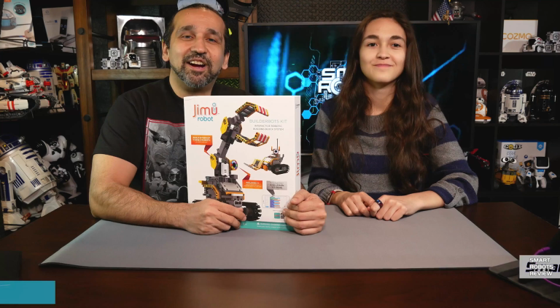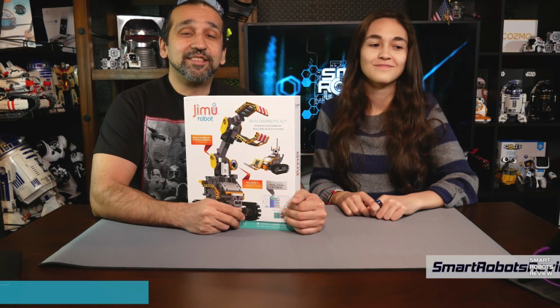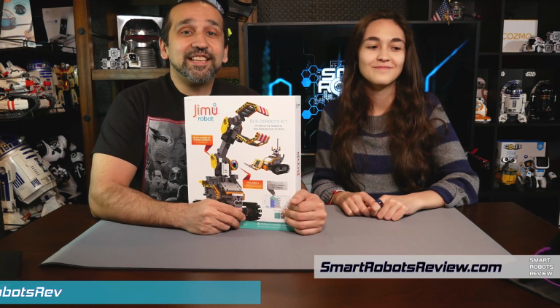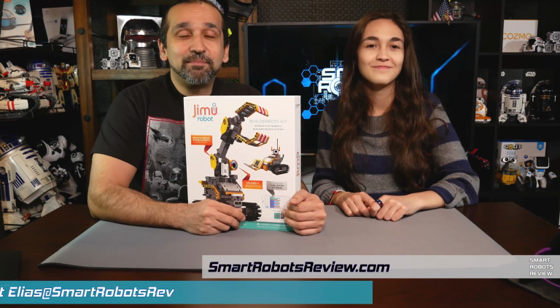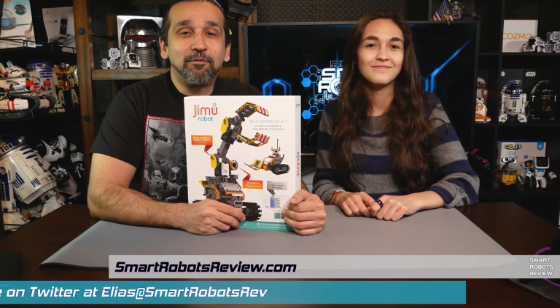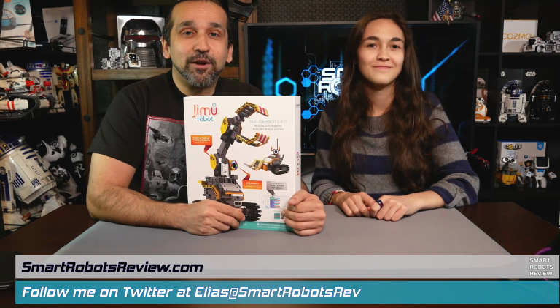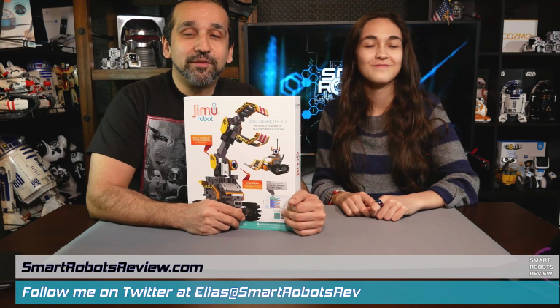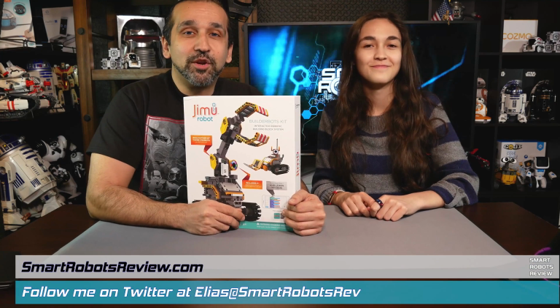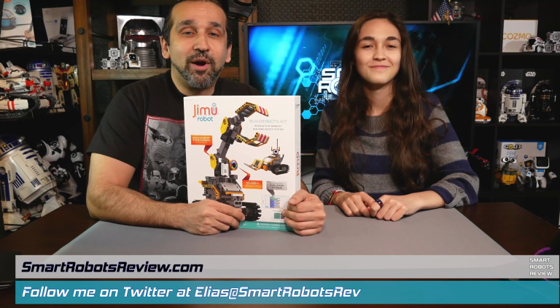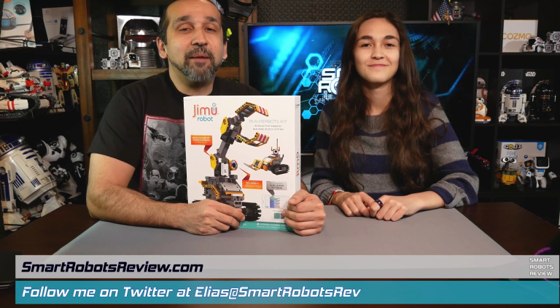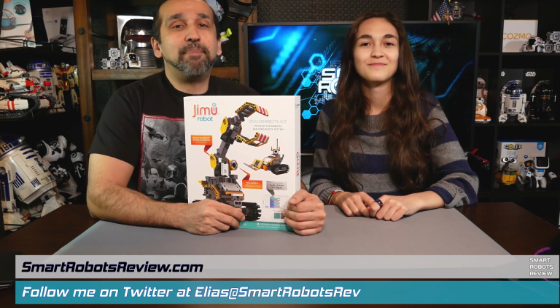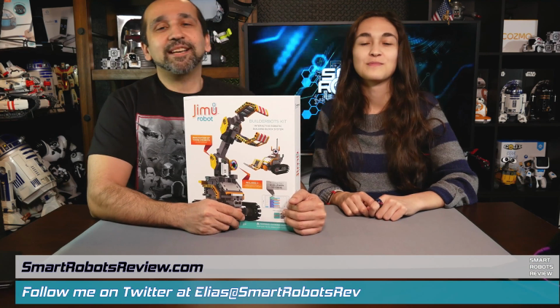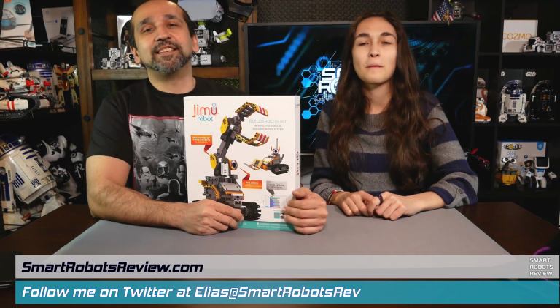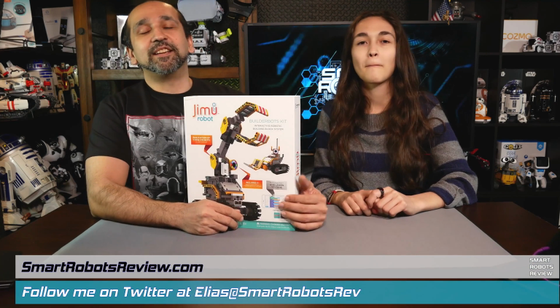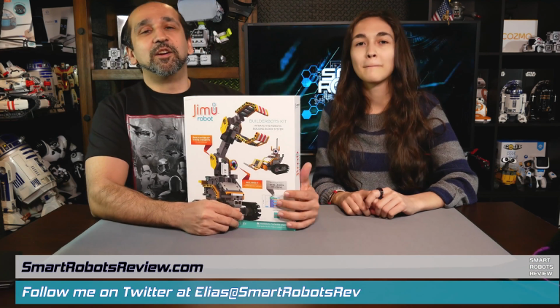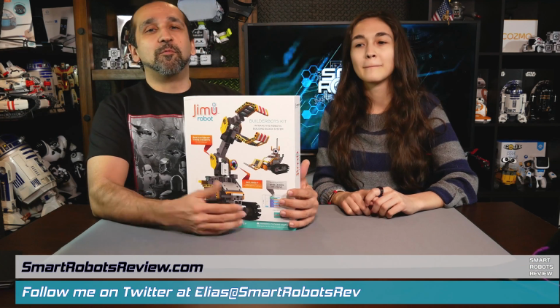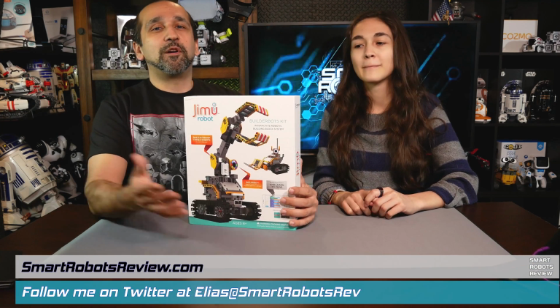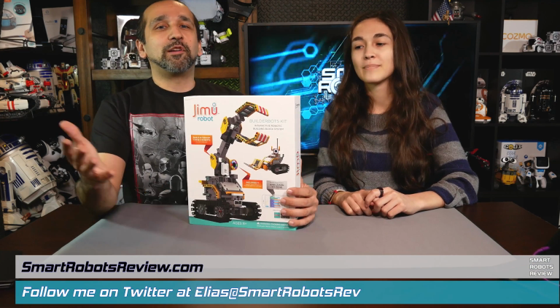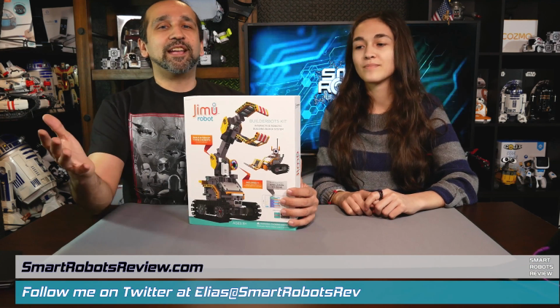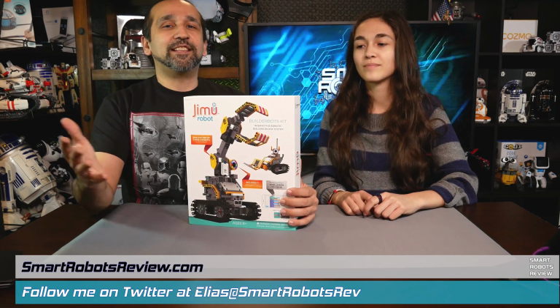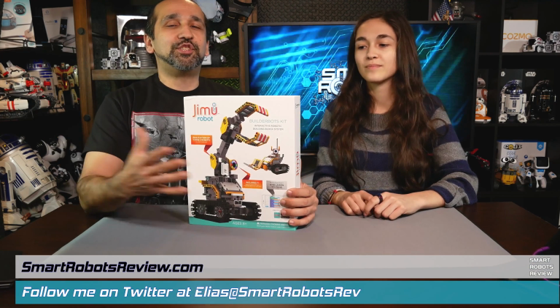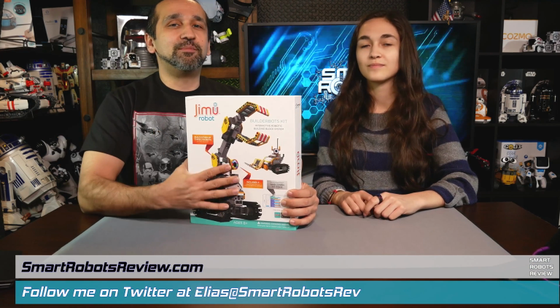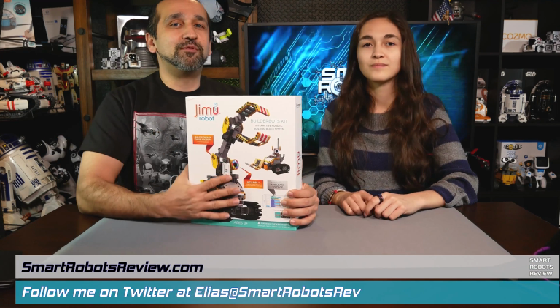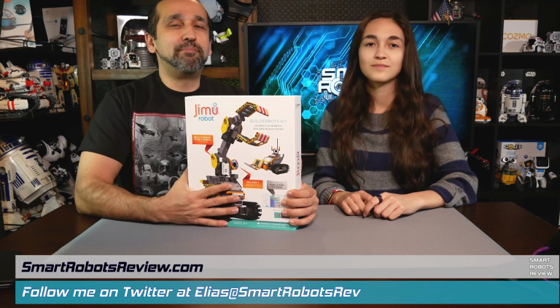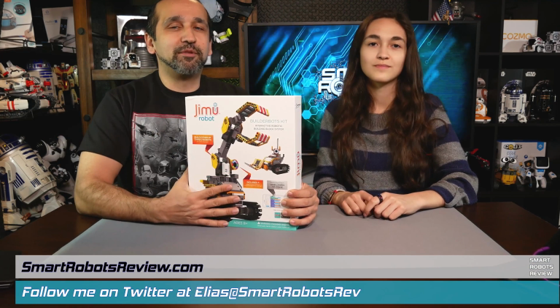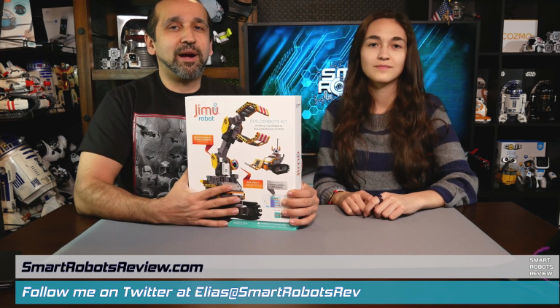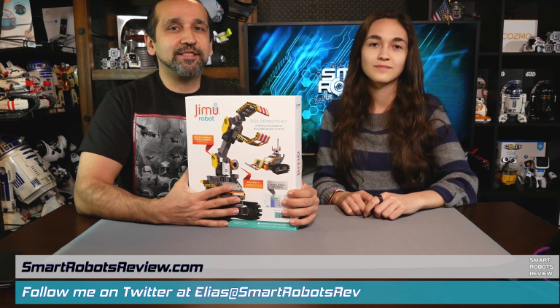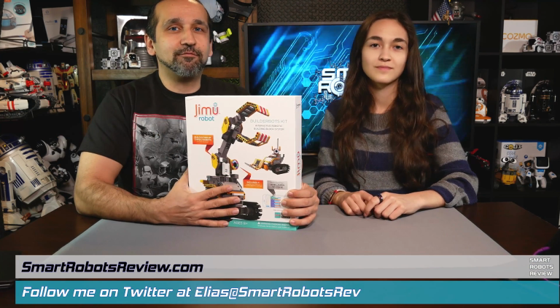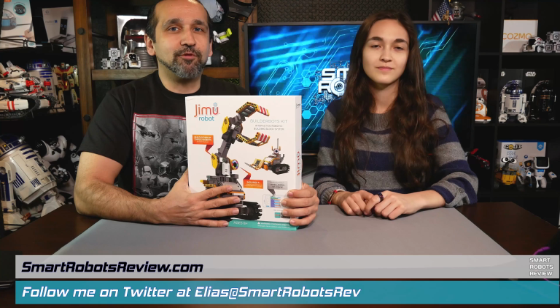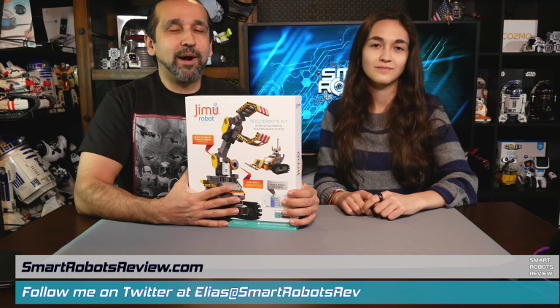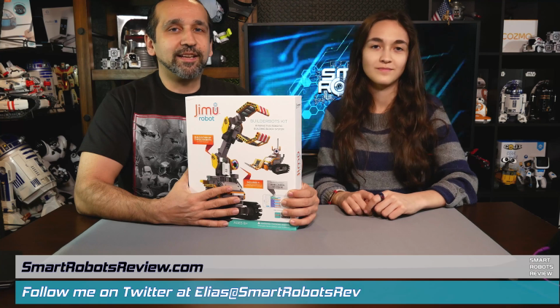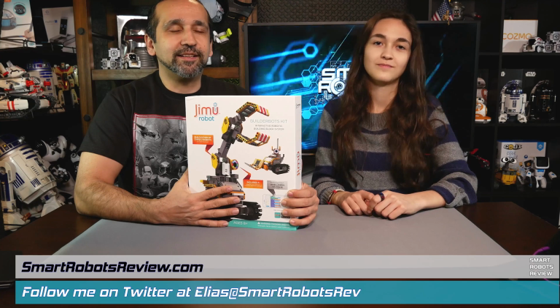On today's Smart Robots Review unboxing, we're looking at the Jimu BuilderBots Robot Kit.